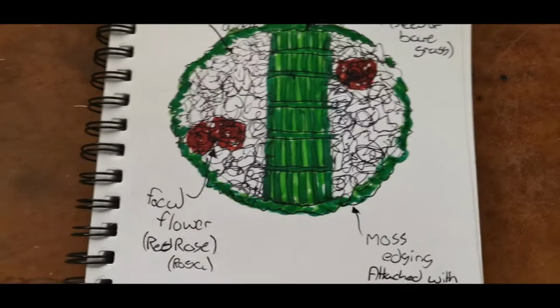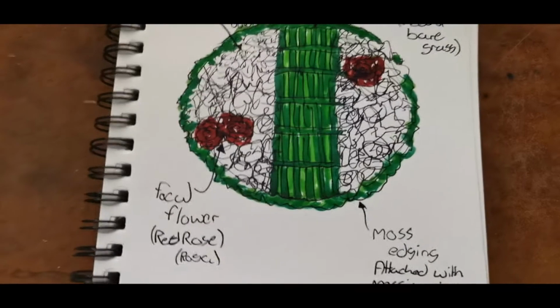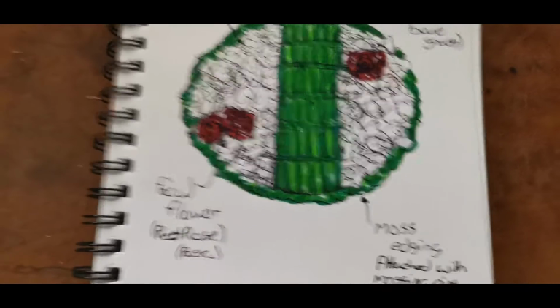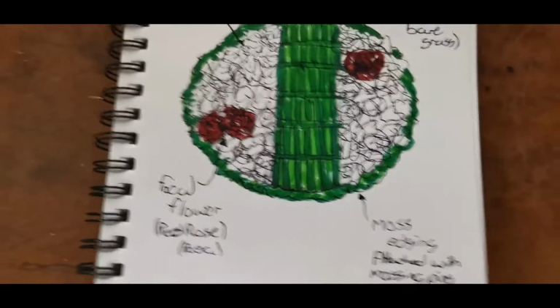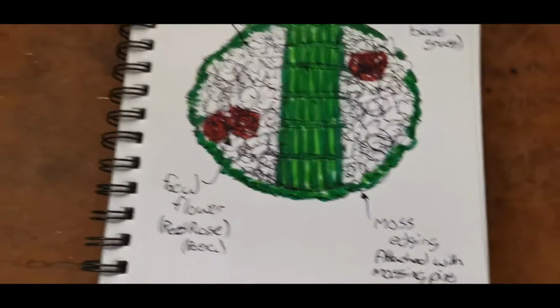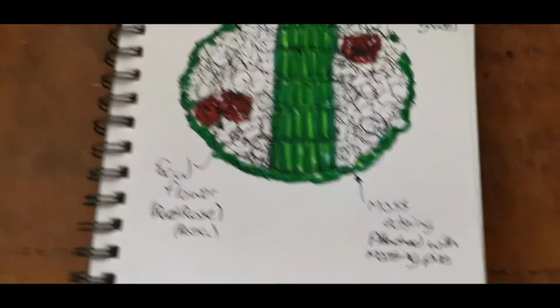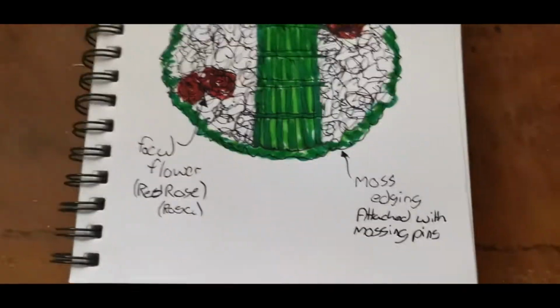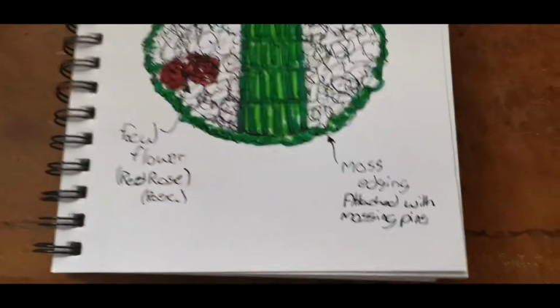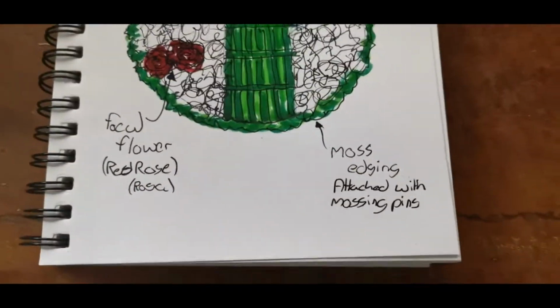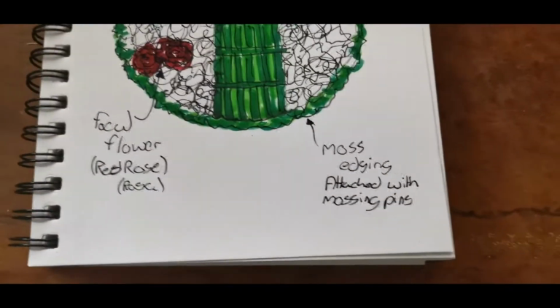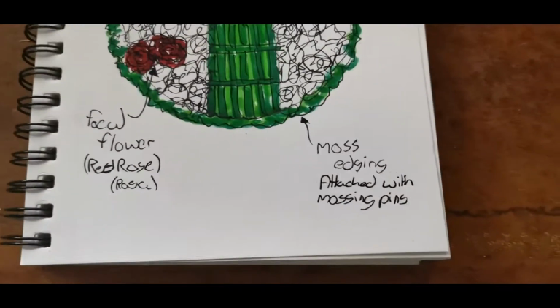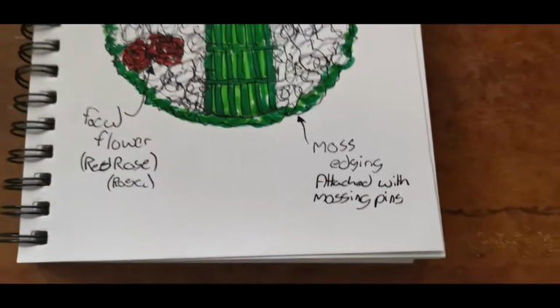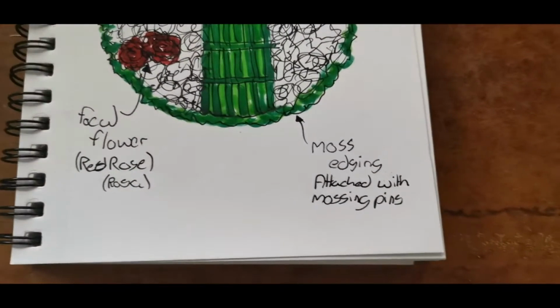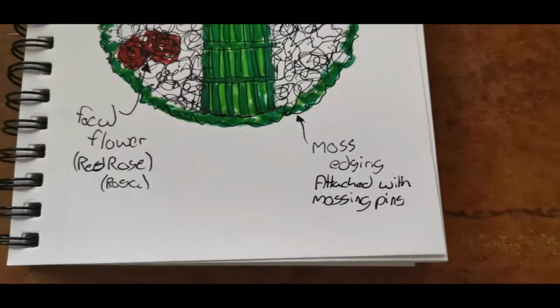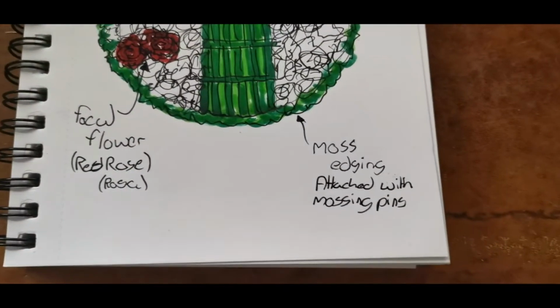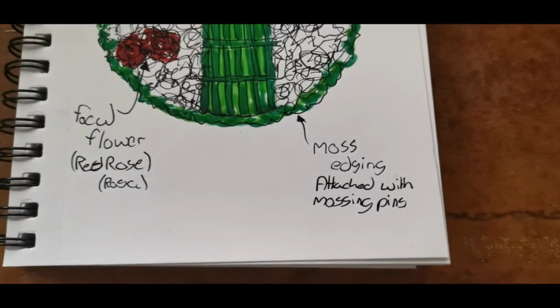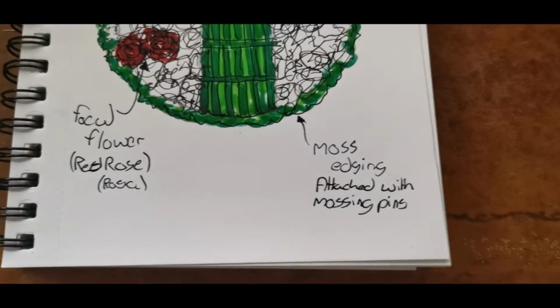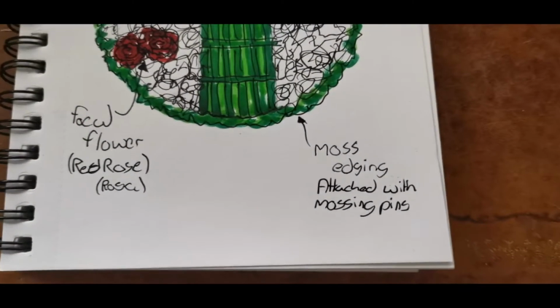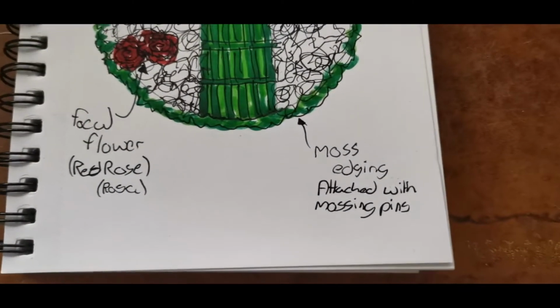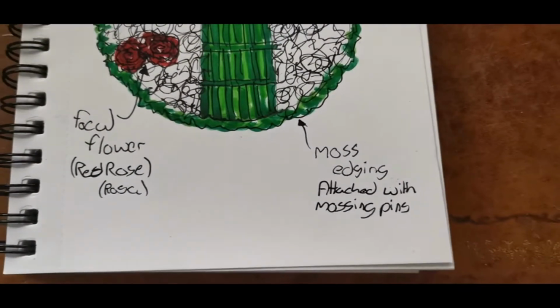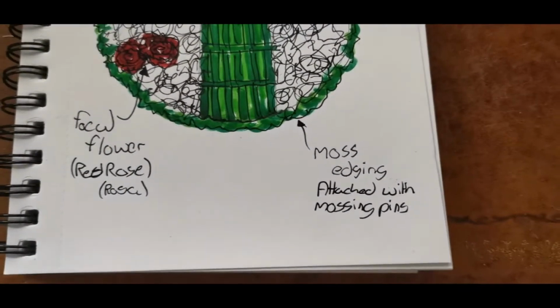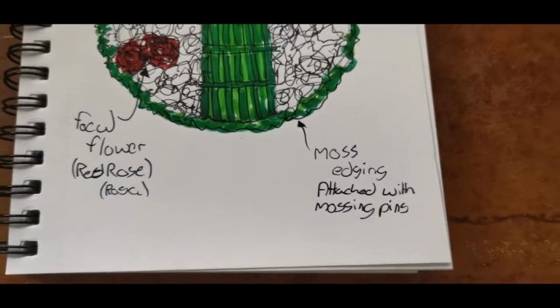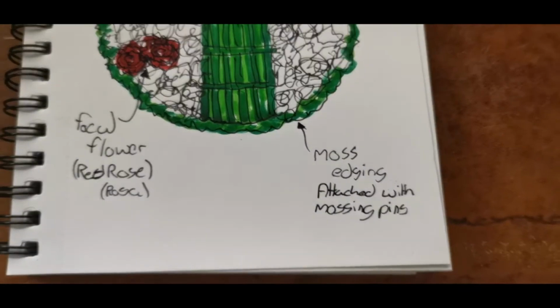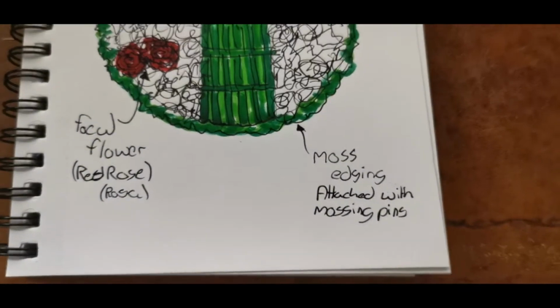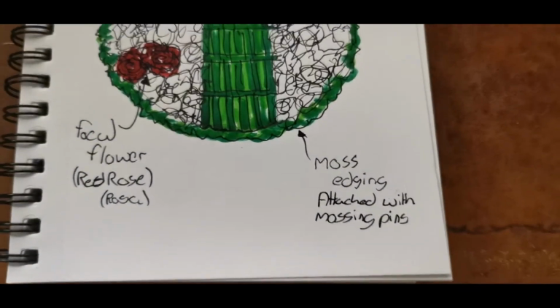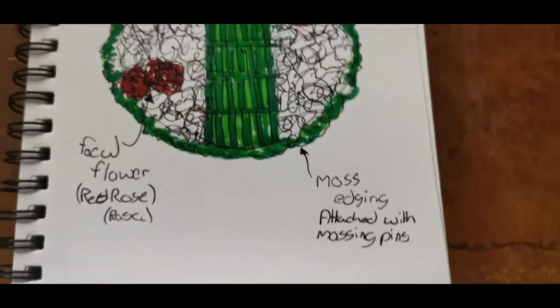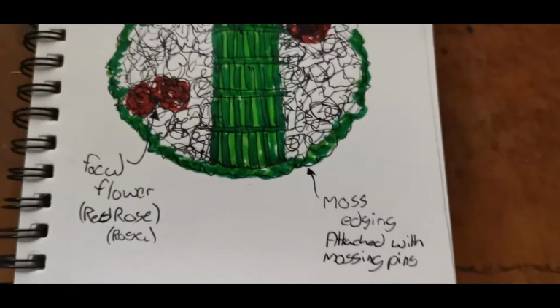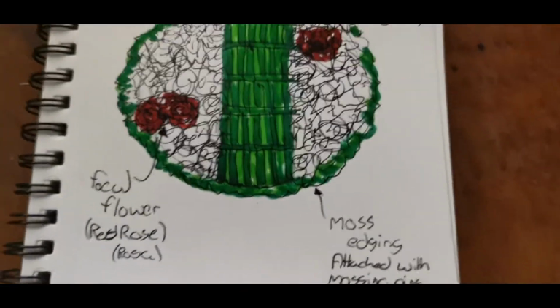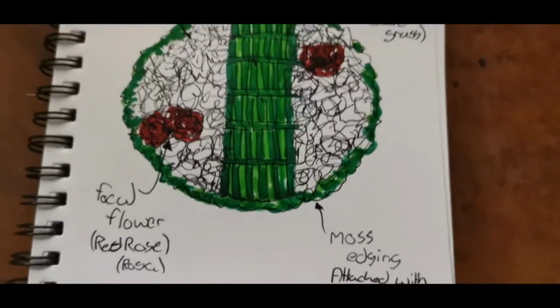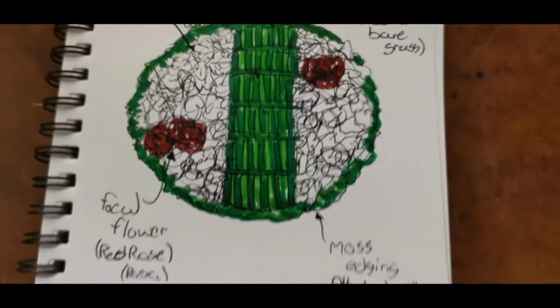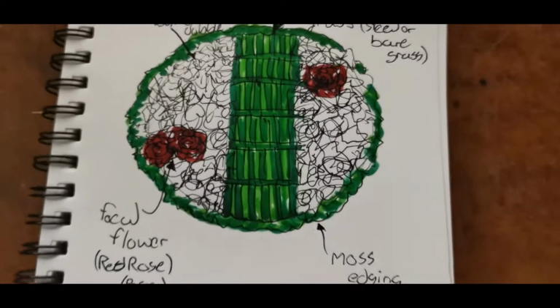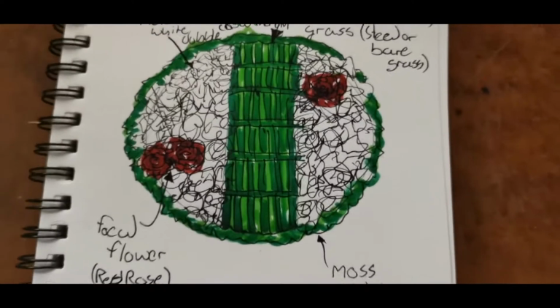Finally the design will be finished with a mossing edge attached with more mossing pins.